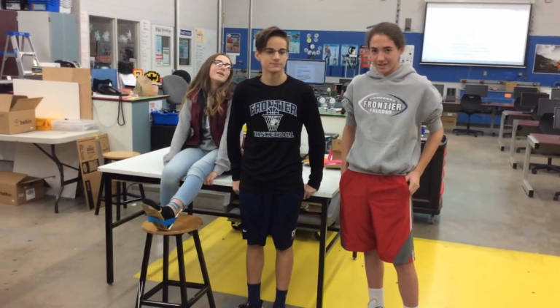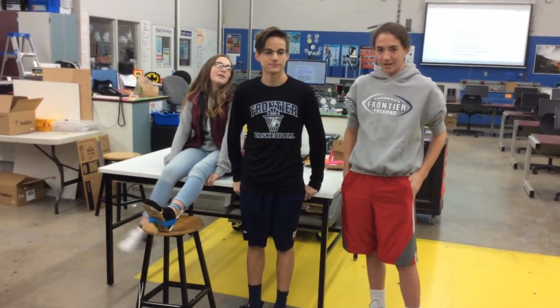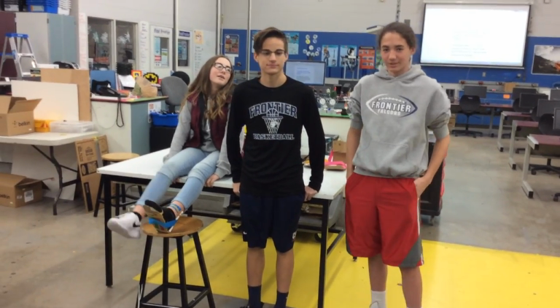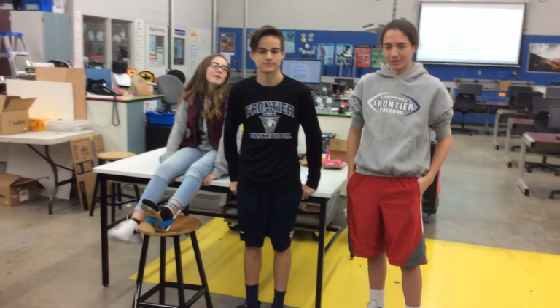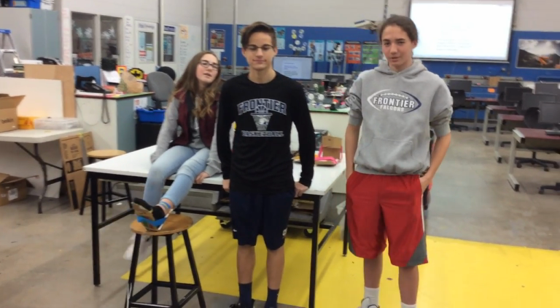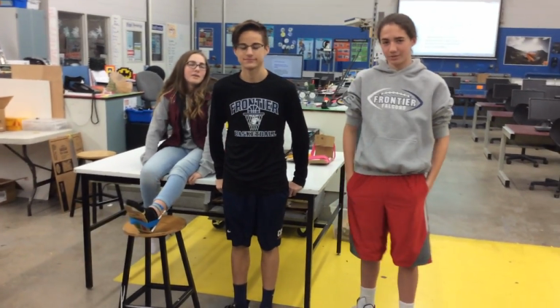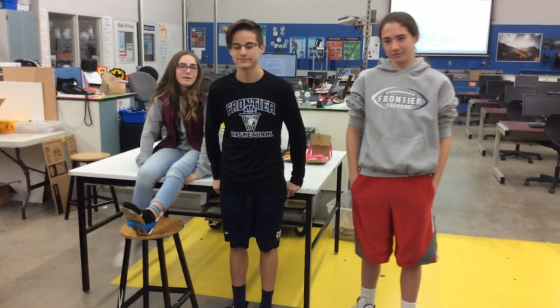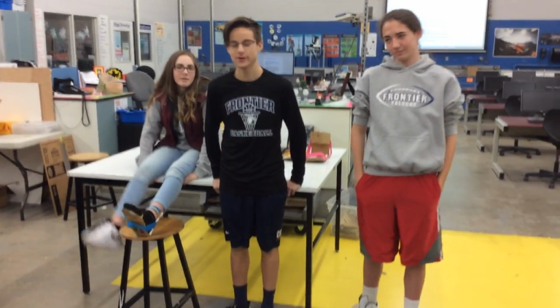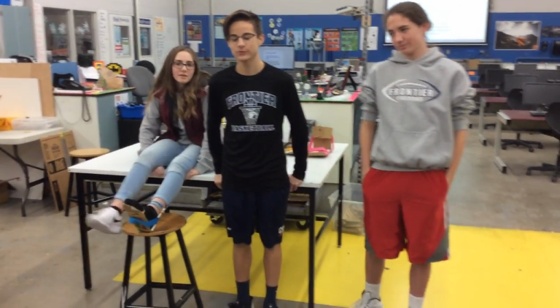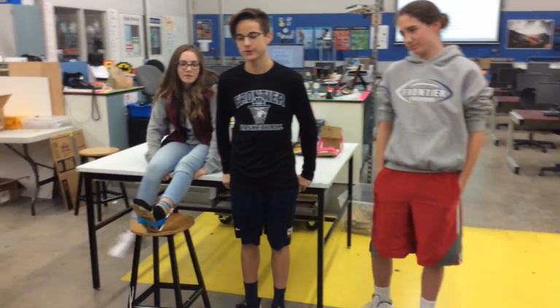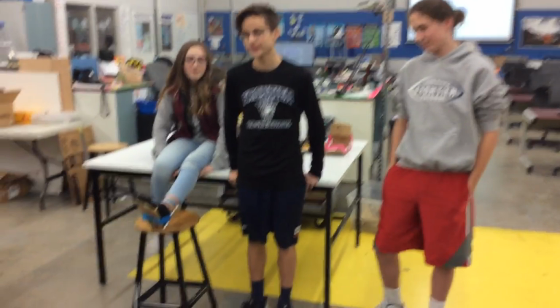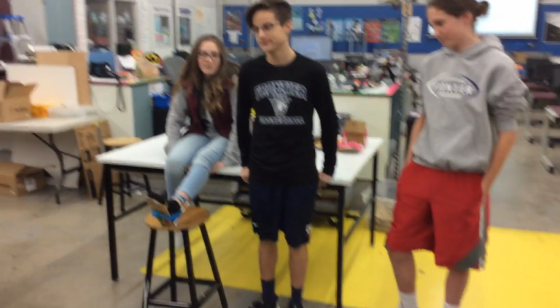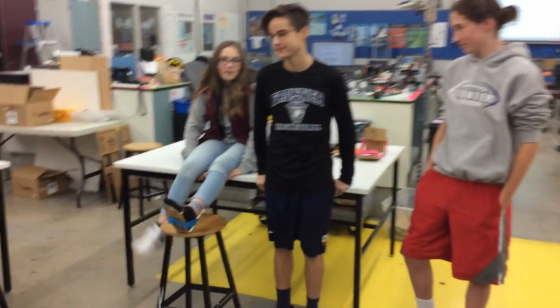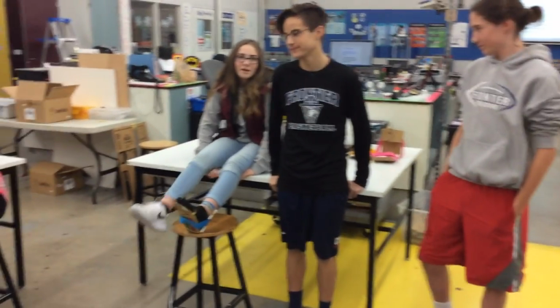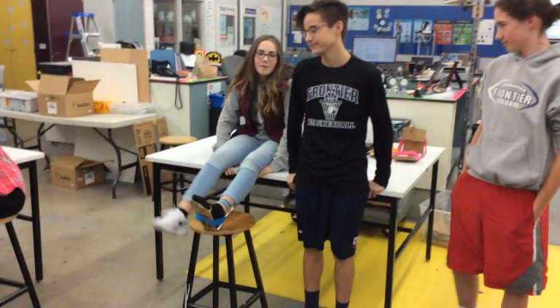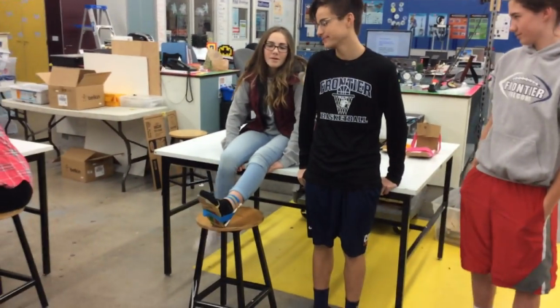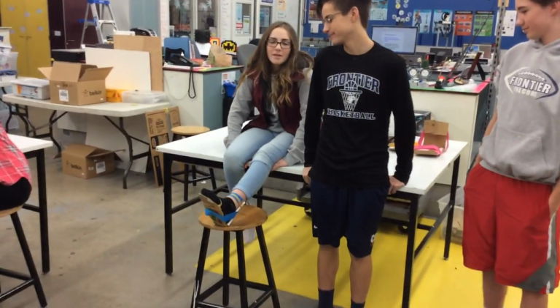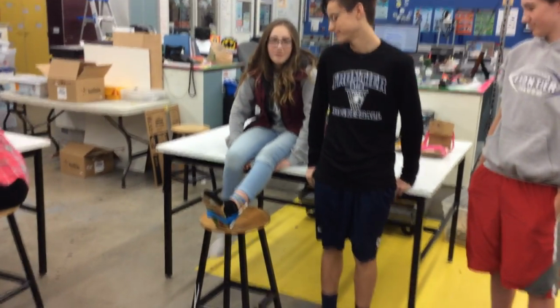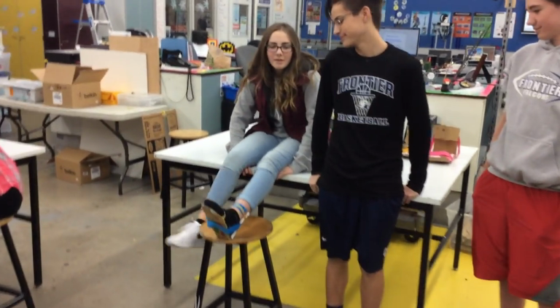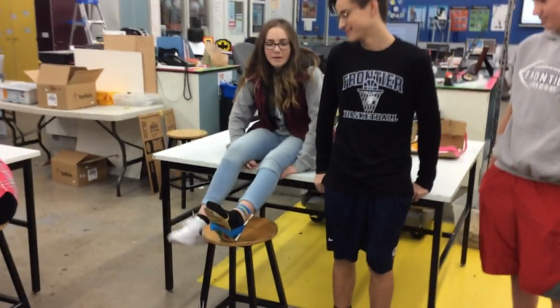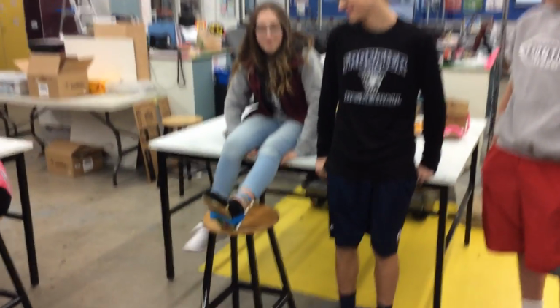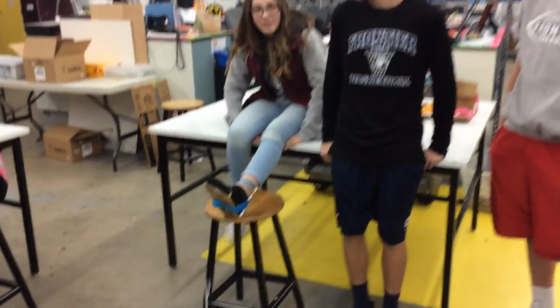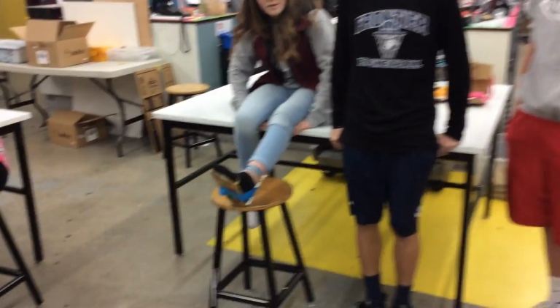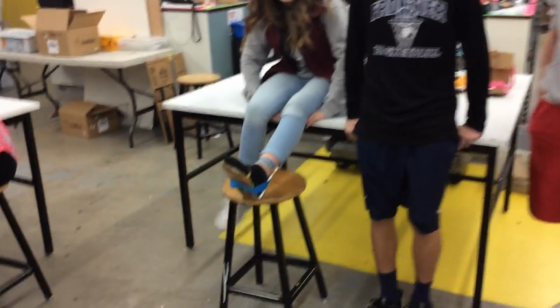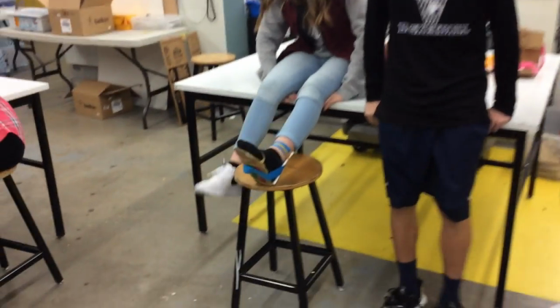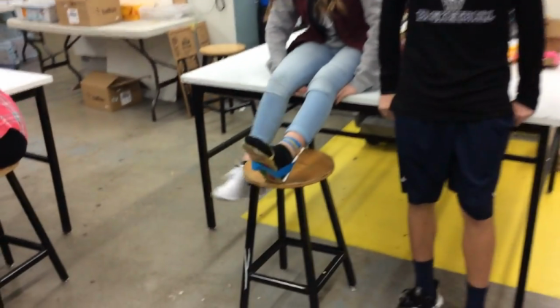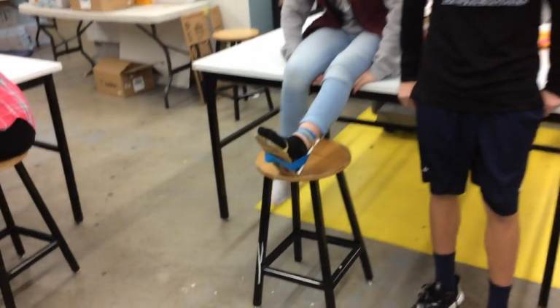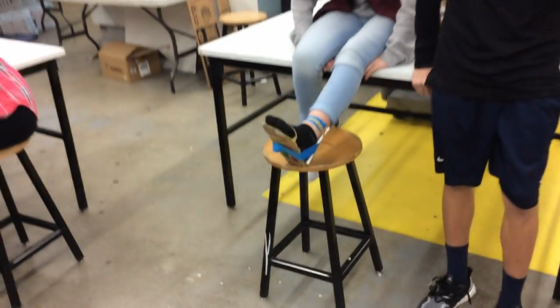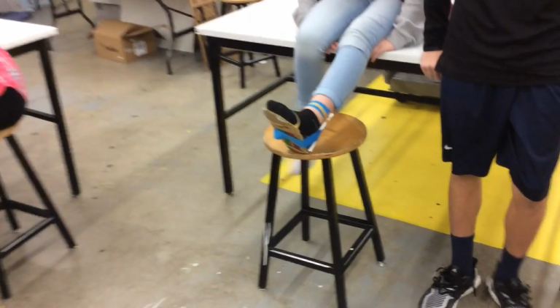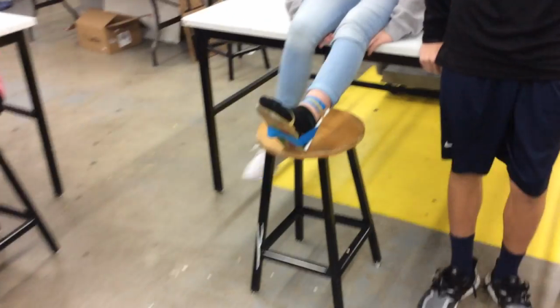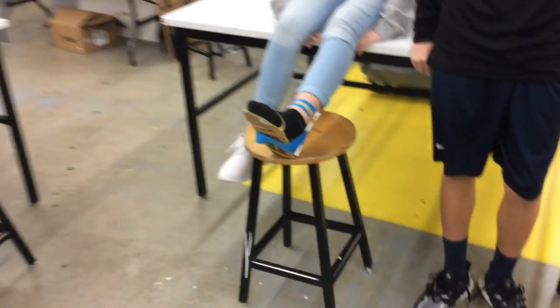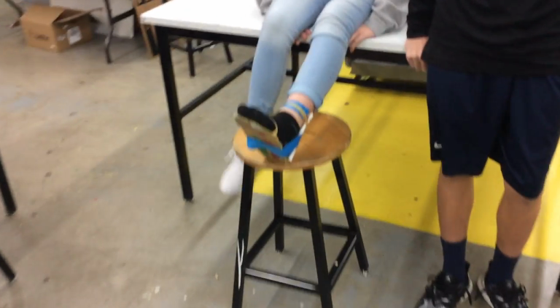I'm Caleb Harmon. I'm Drew. I'm Dylan. This is our float orthosis.